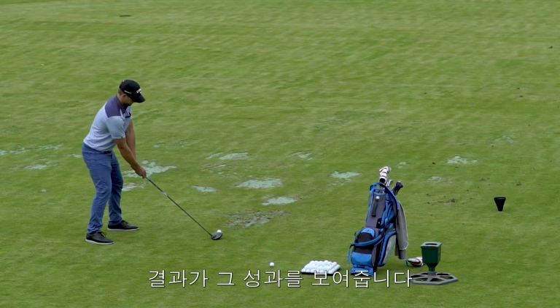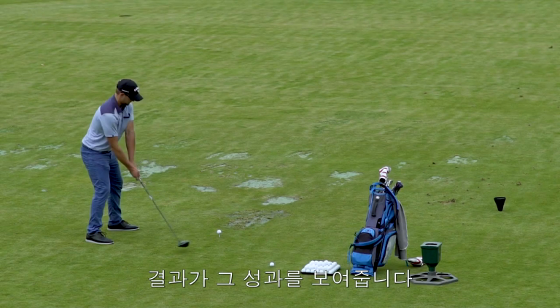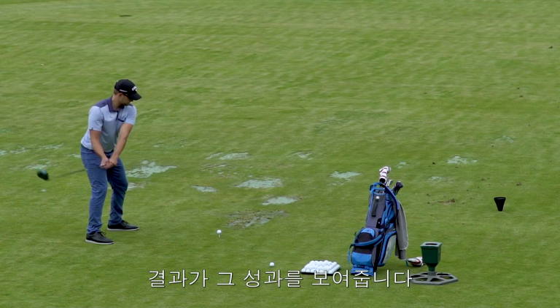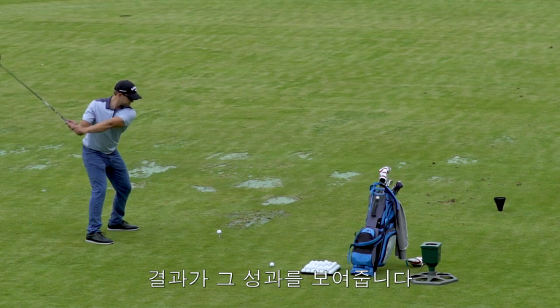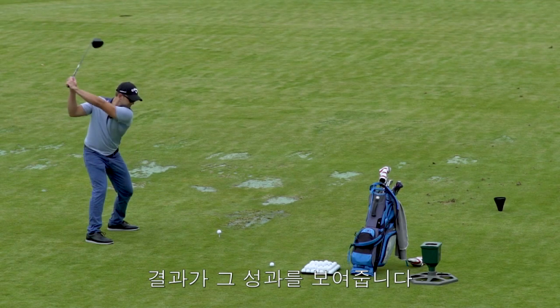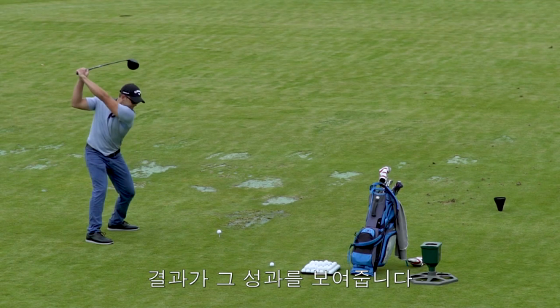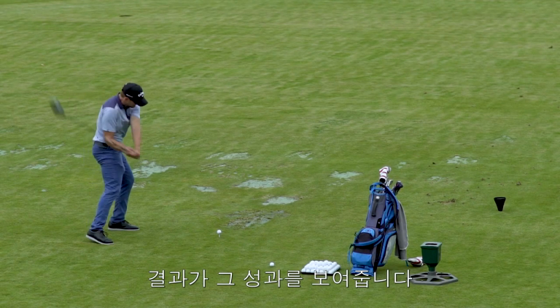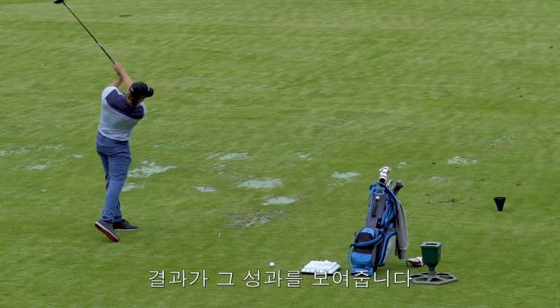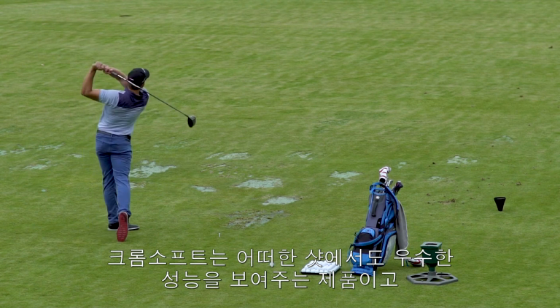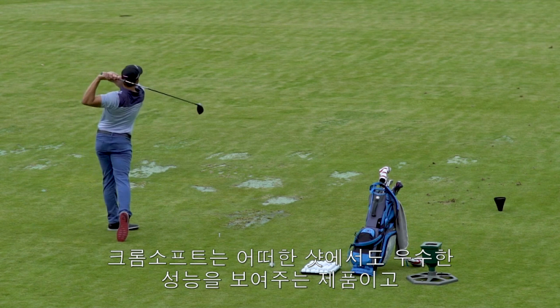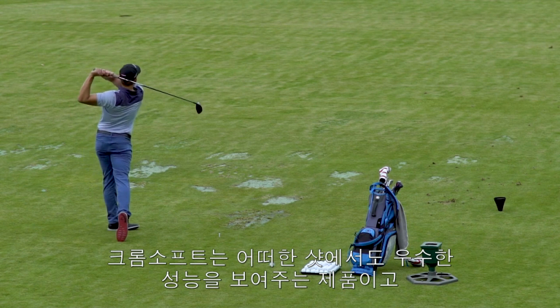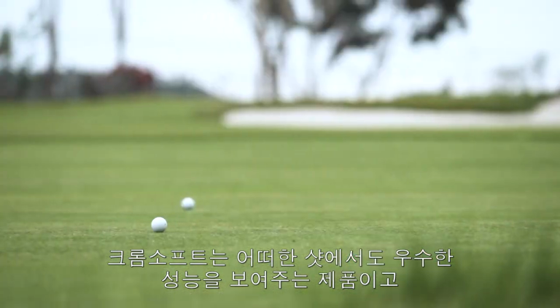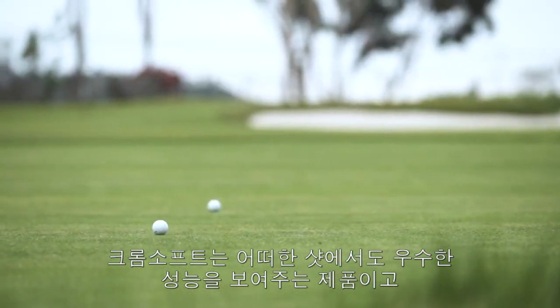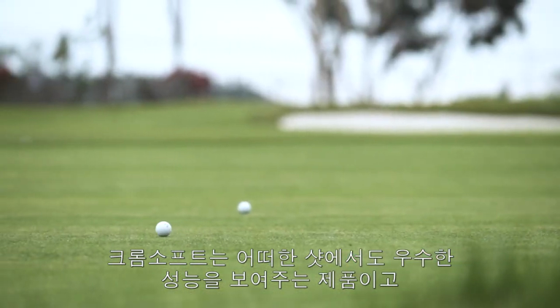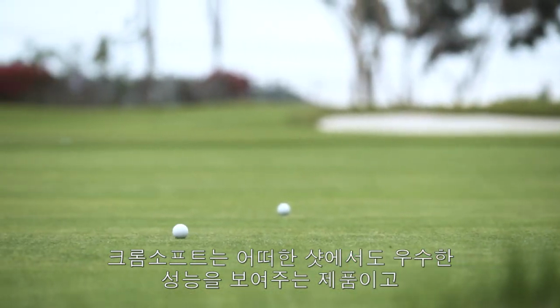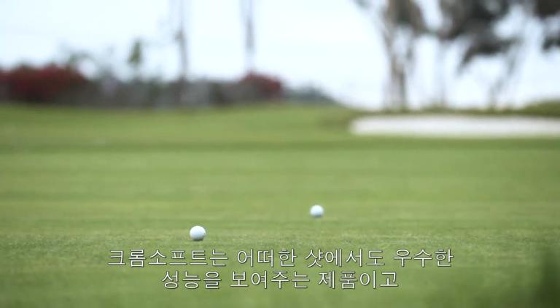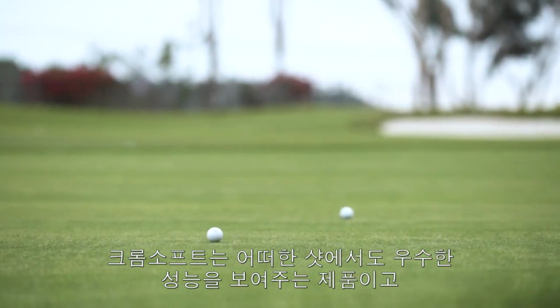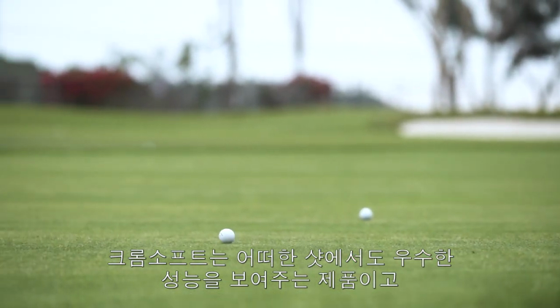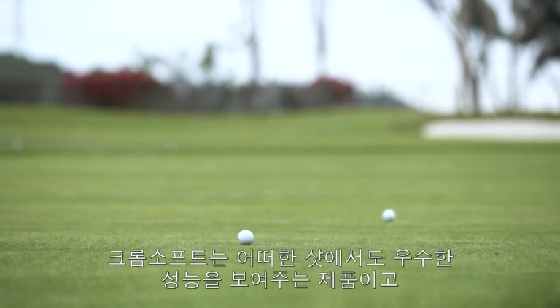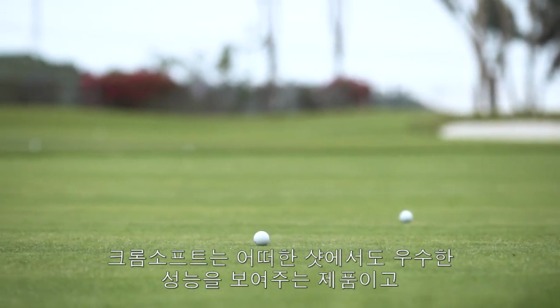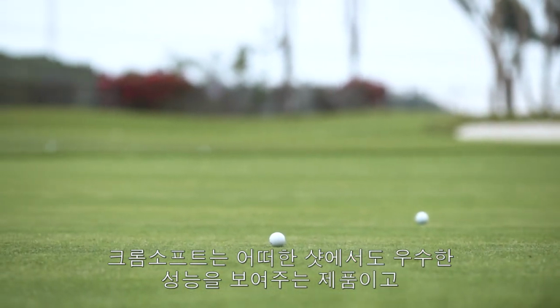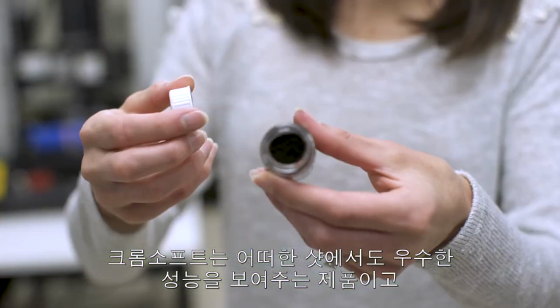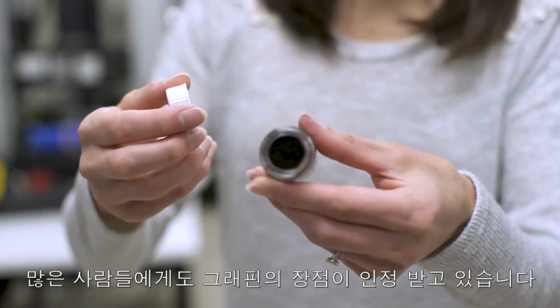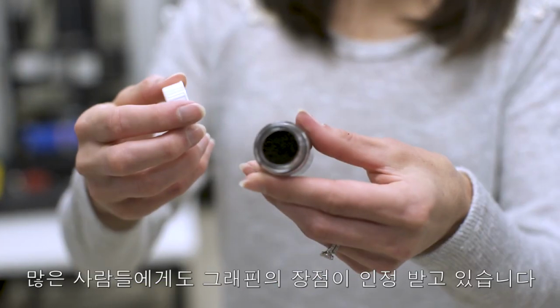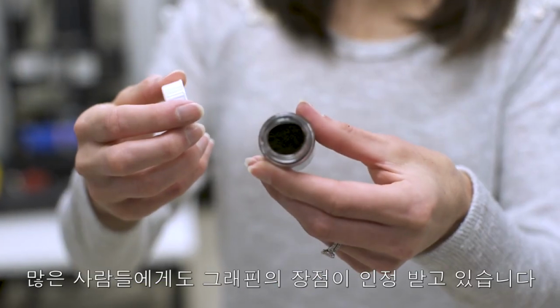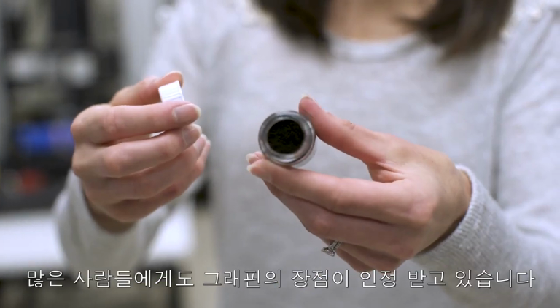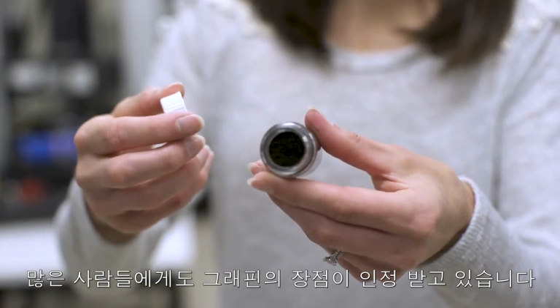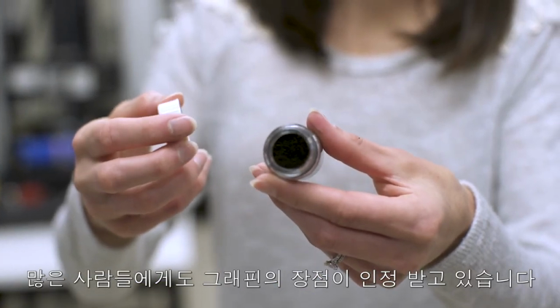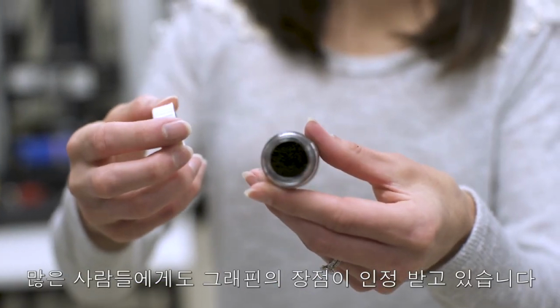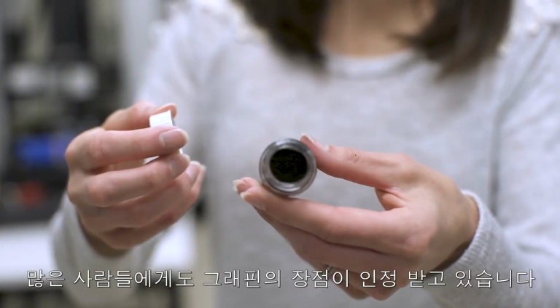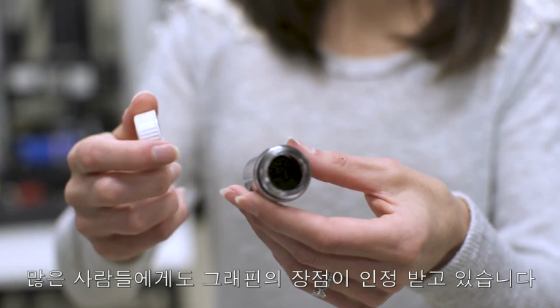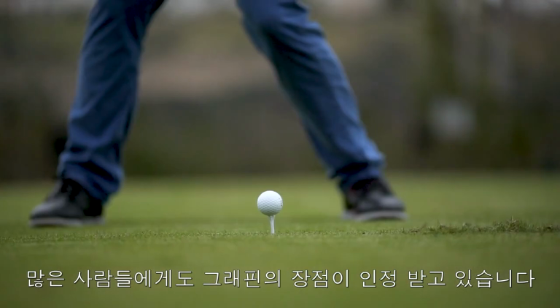And I think the results speak for themselves. Chrome Soft is a great performing product from tee to green, and people have really seen the benefits of graphene in it.